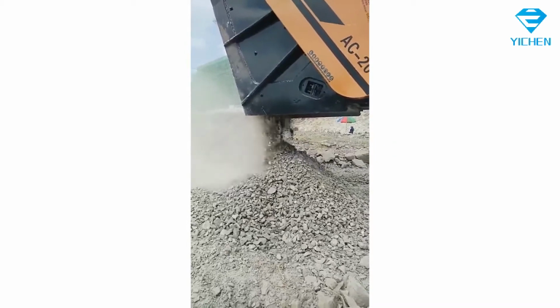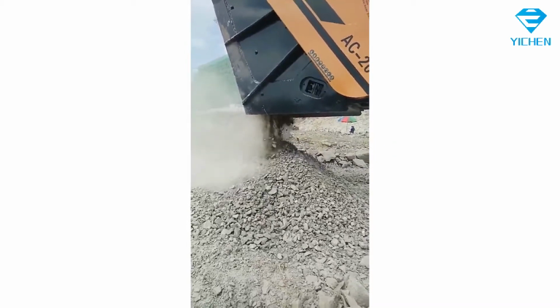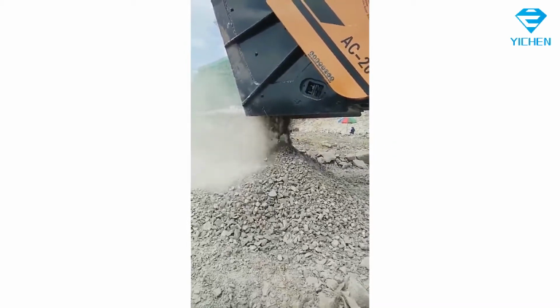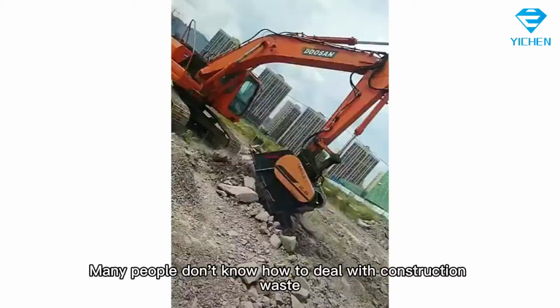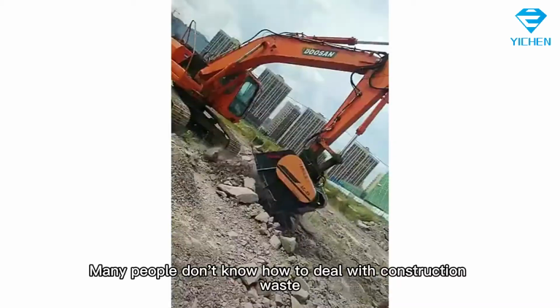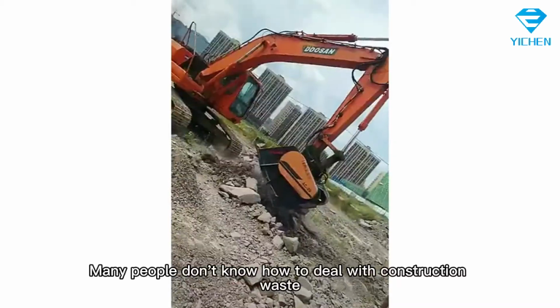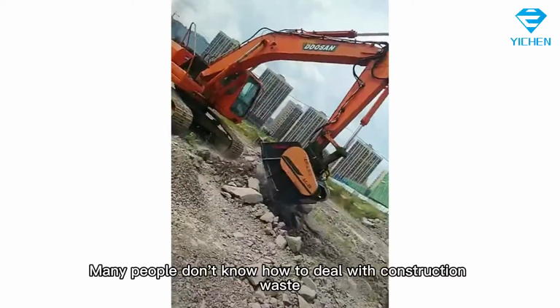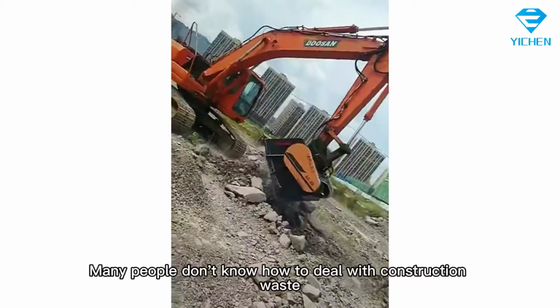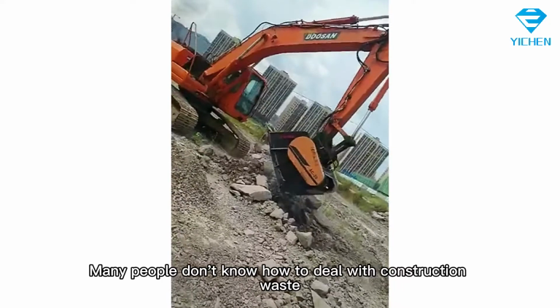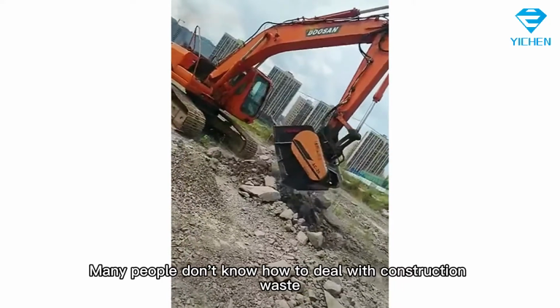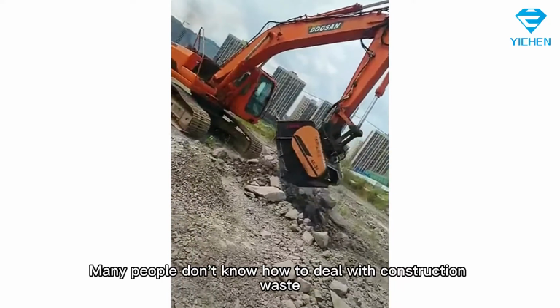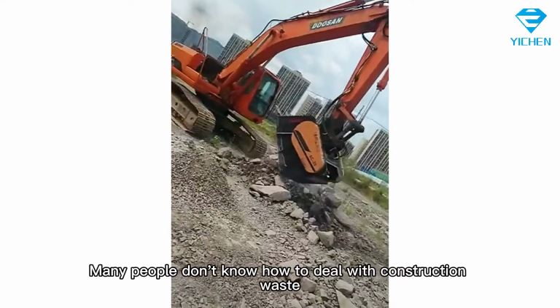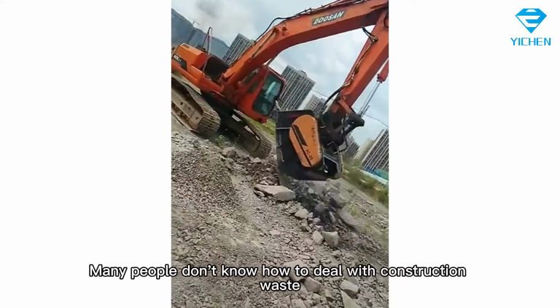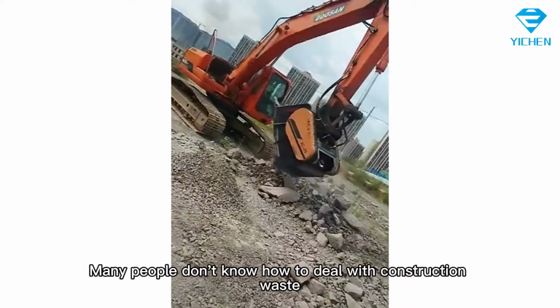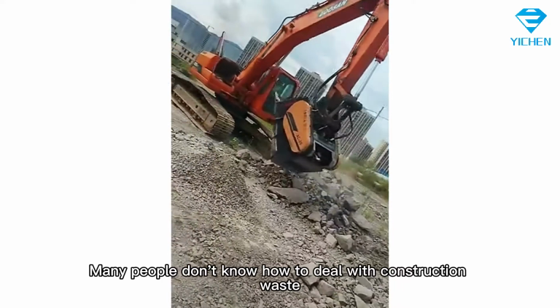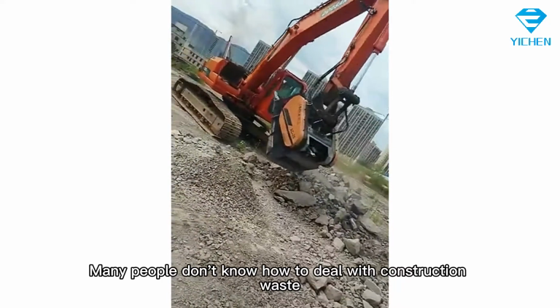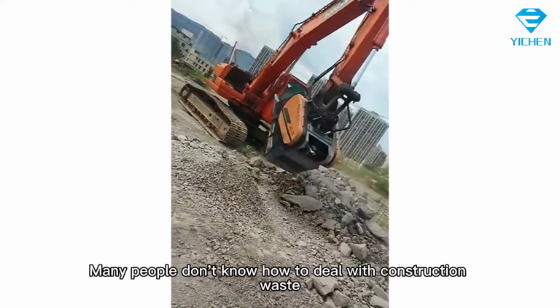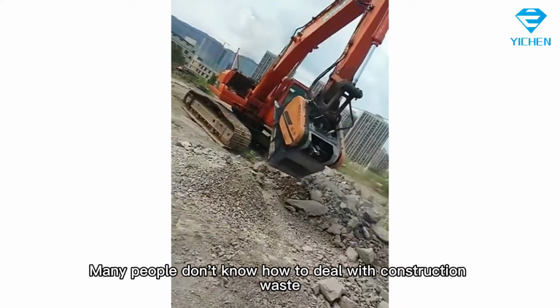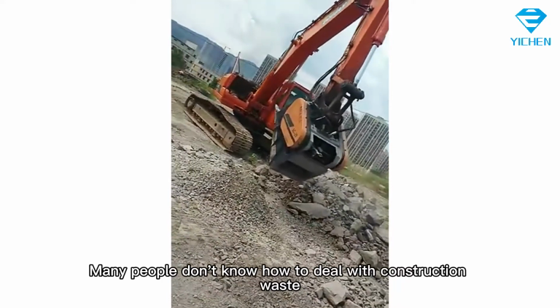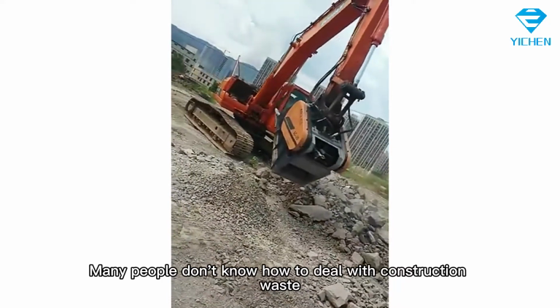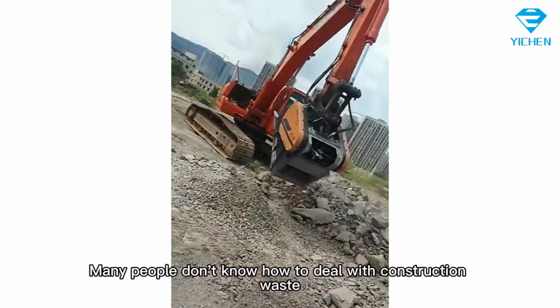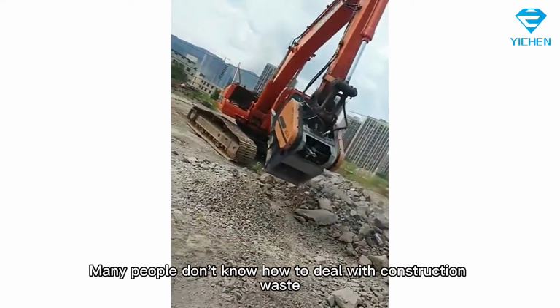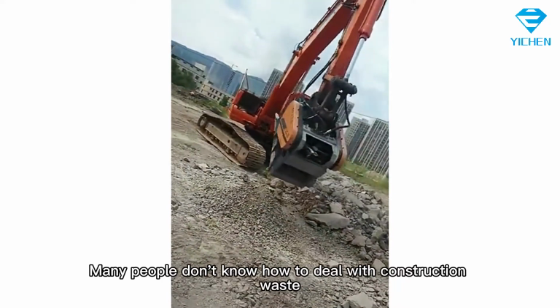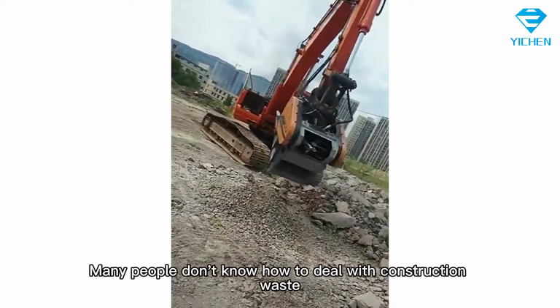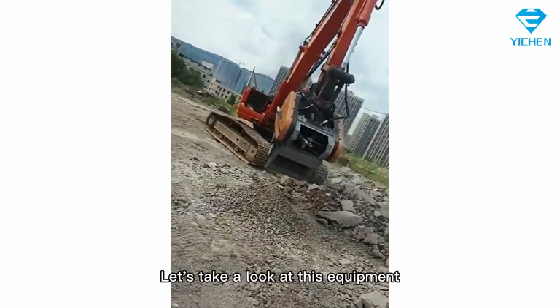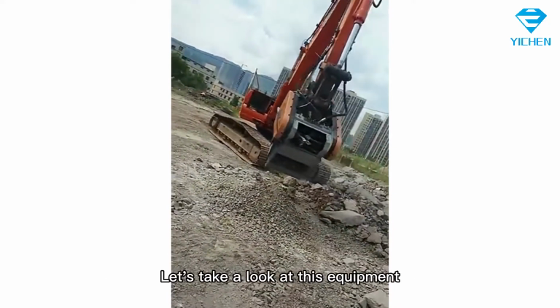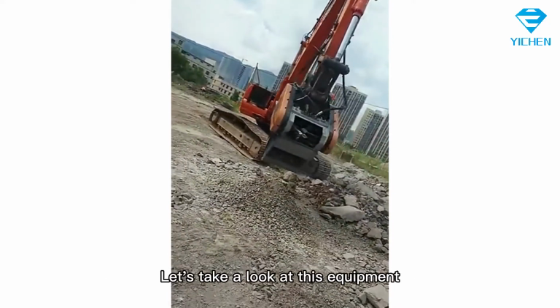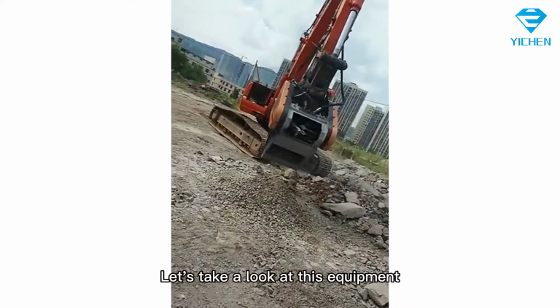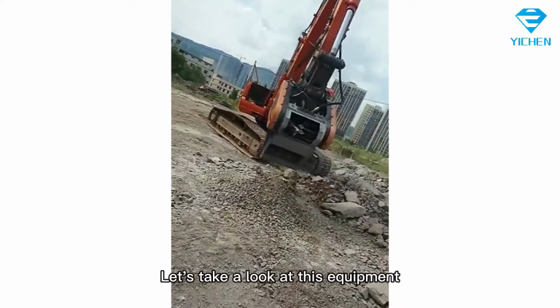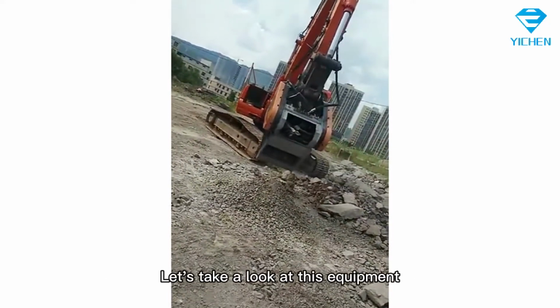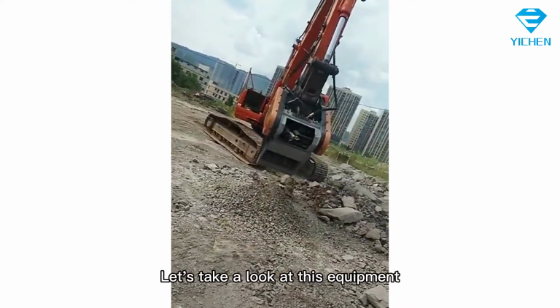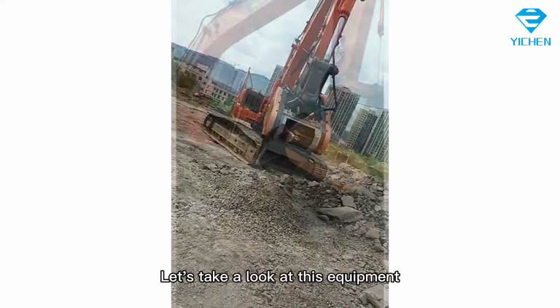Many people don't know how to deal with construction waste. Let's take a look at this equipment.